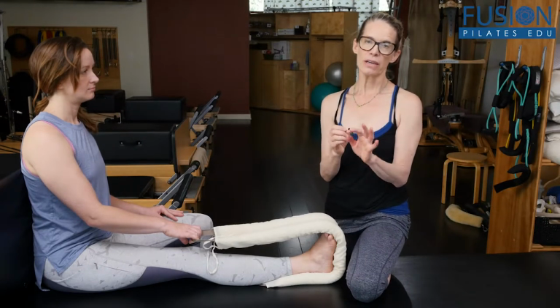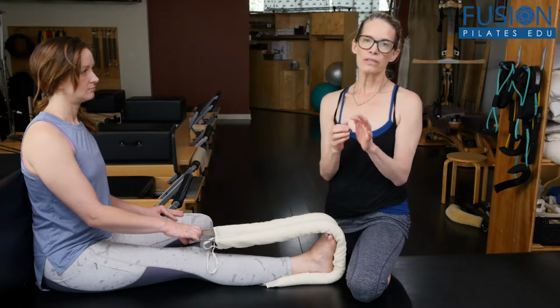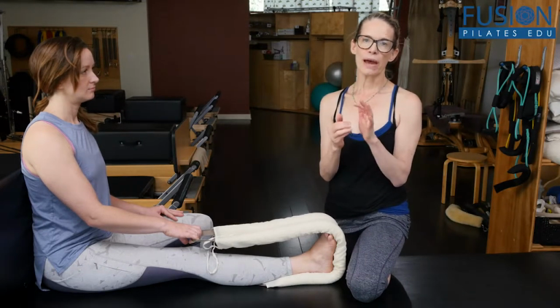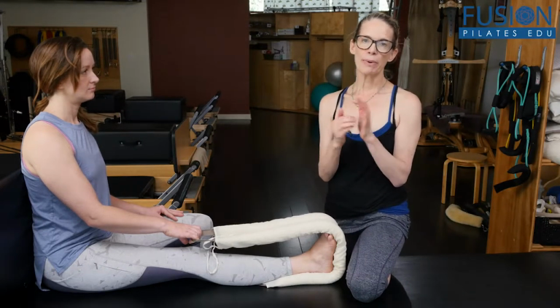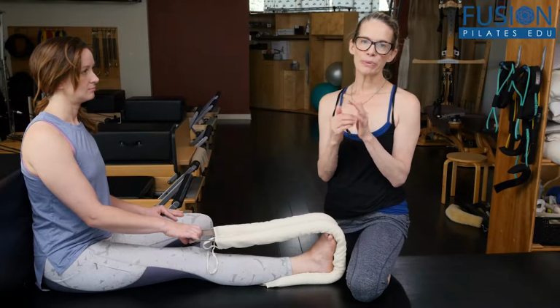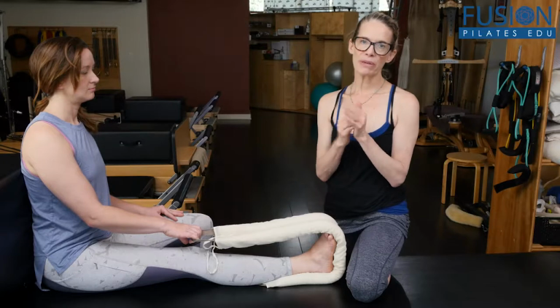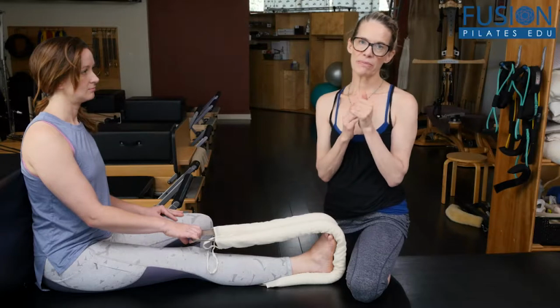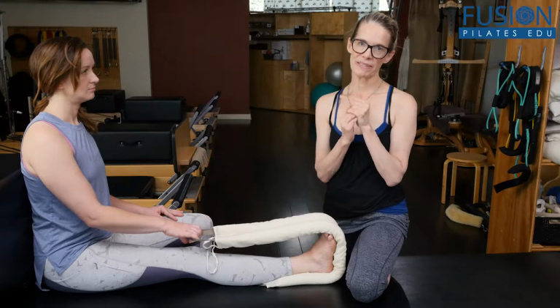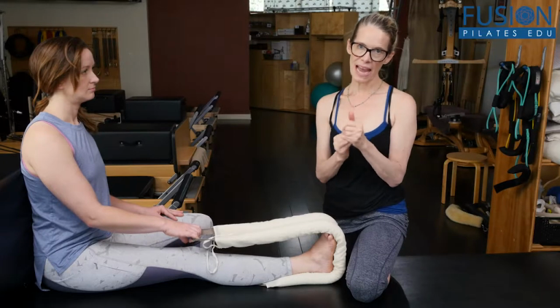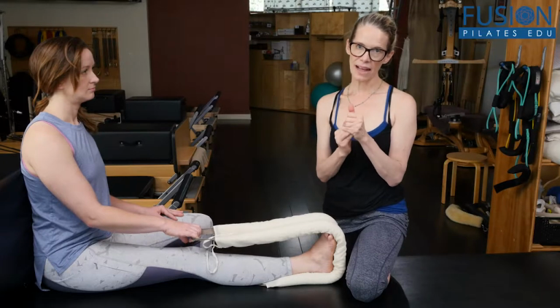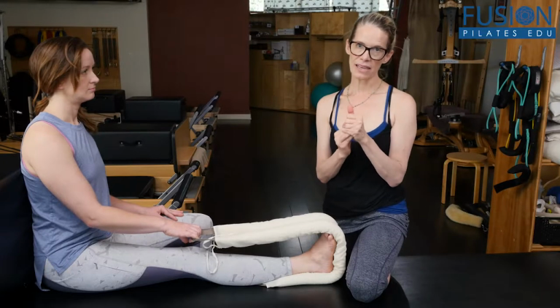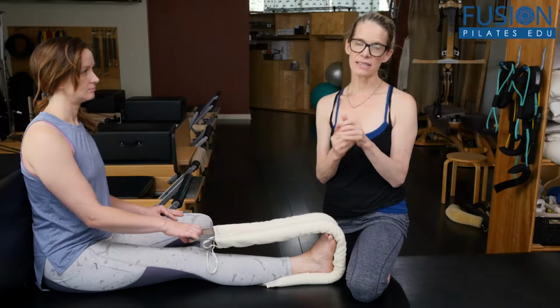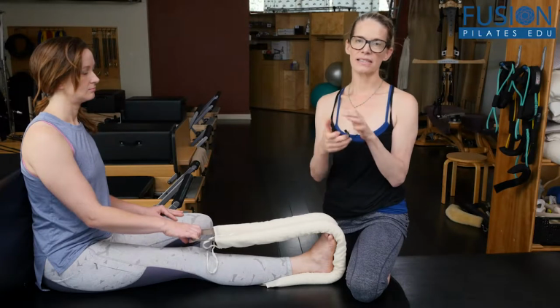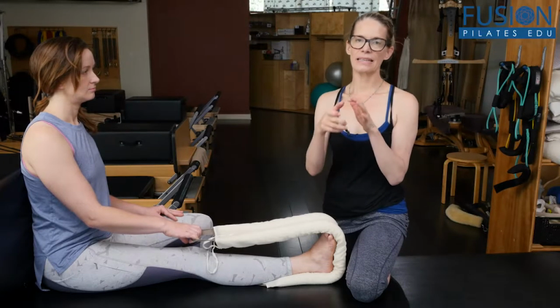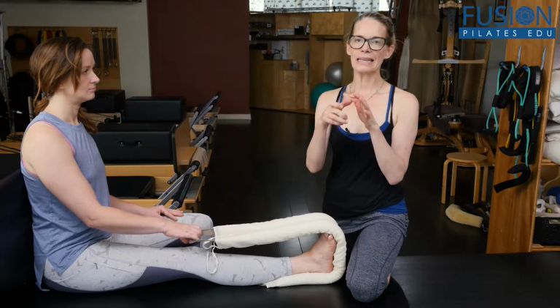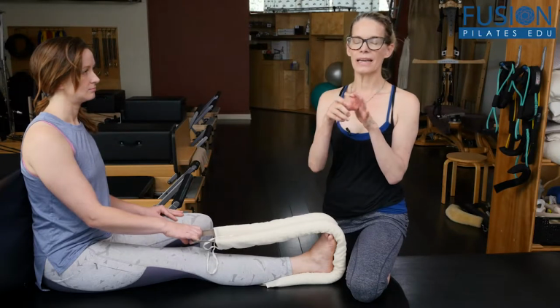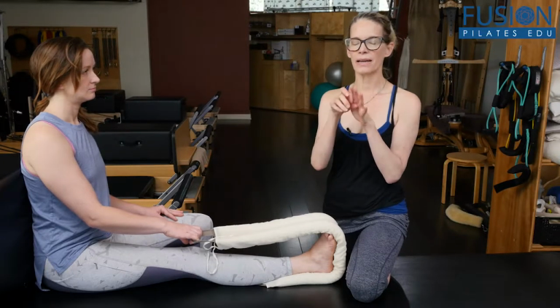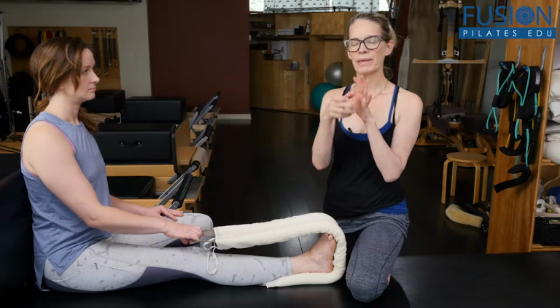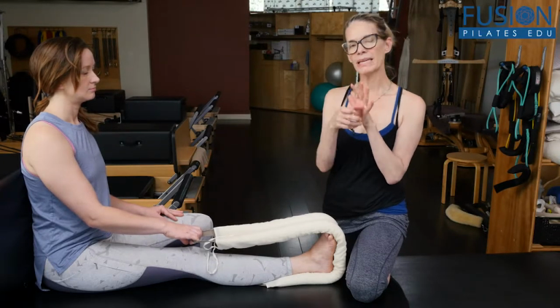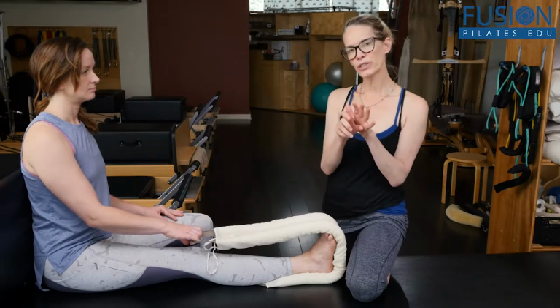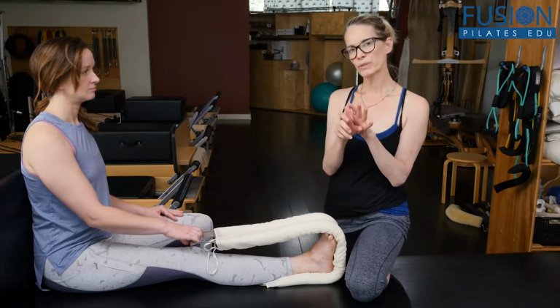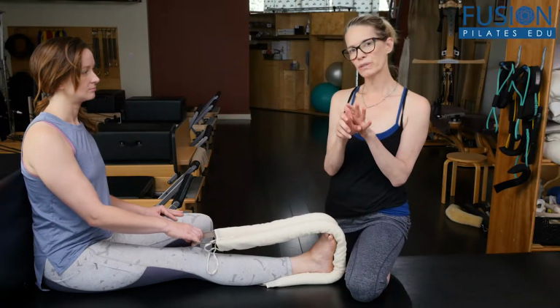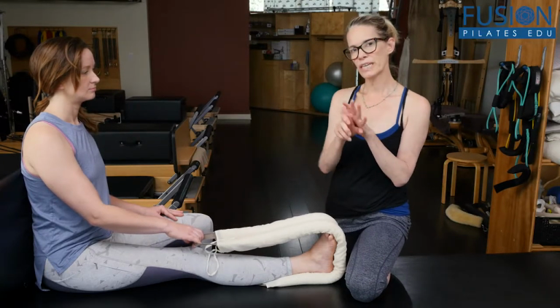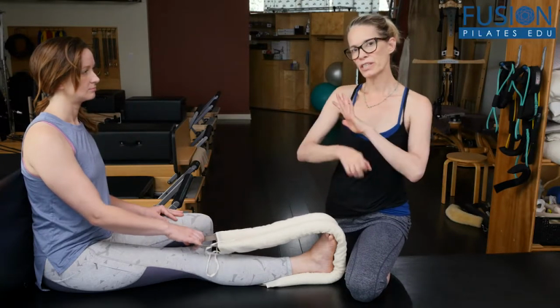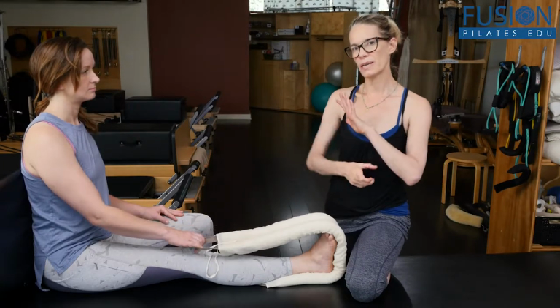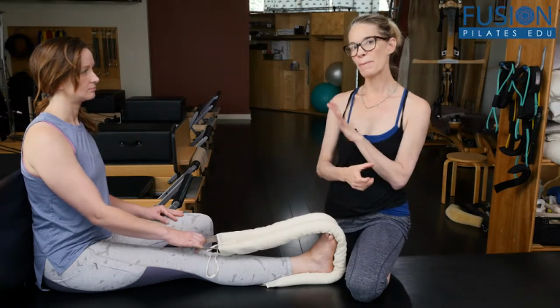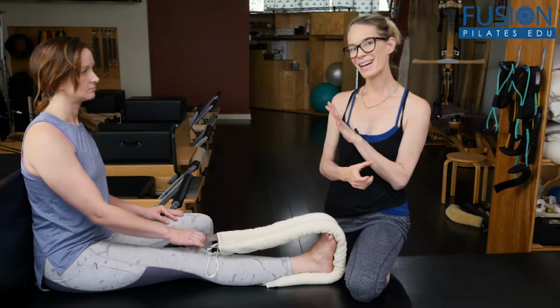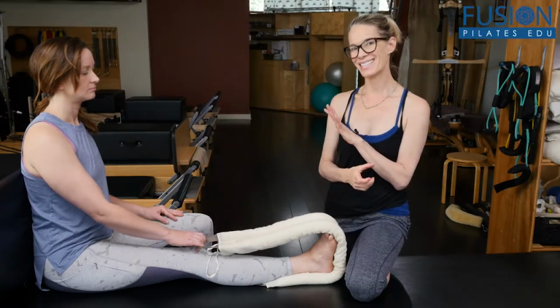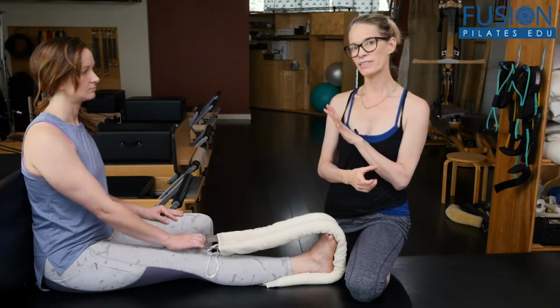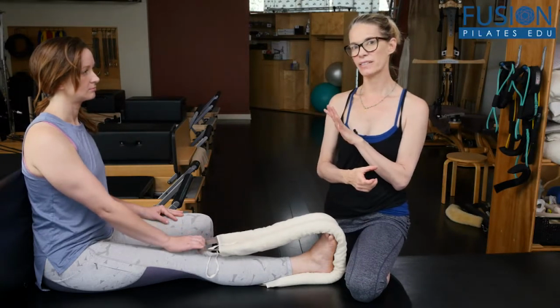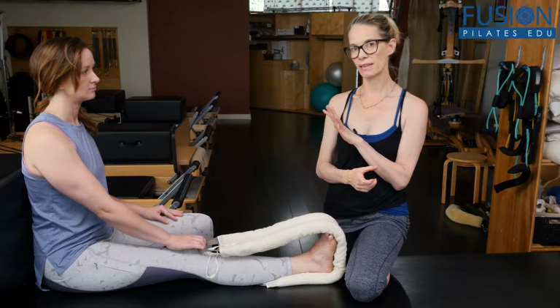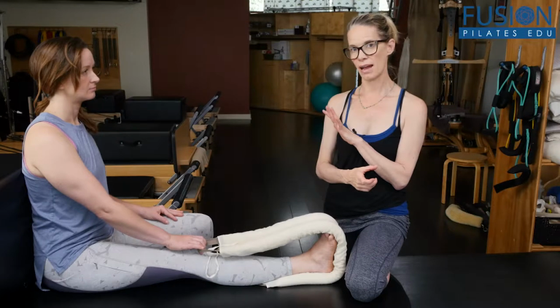That bone rhythm of the talus is an internal rotation and a posterior glide.